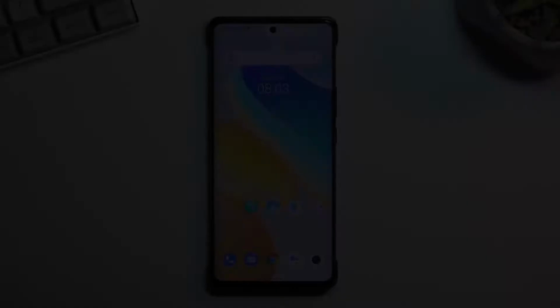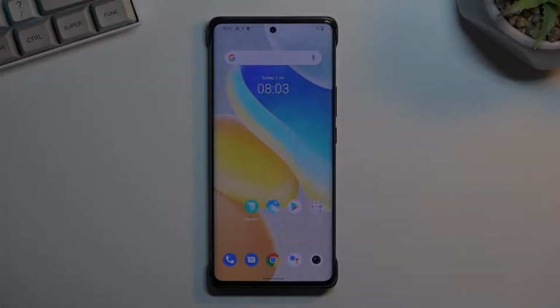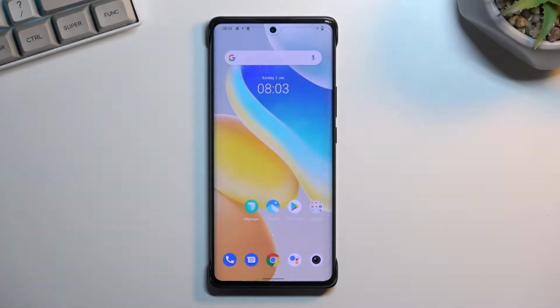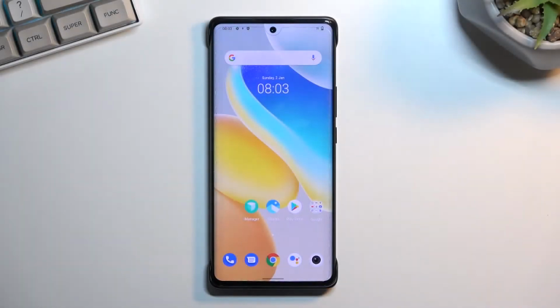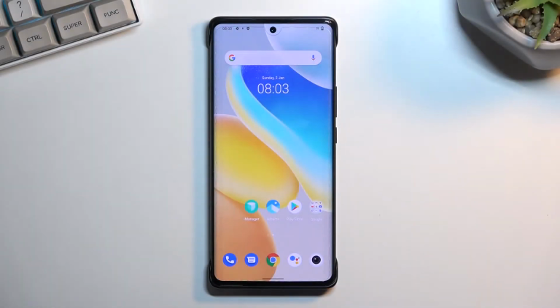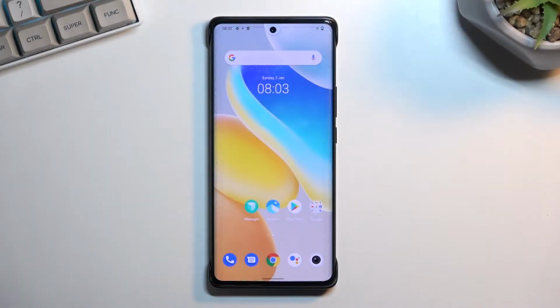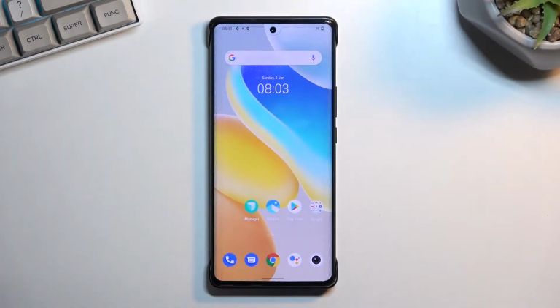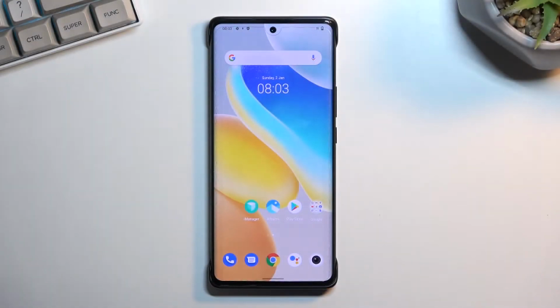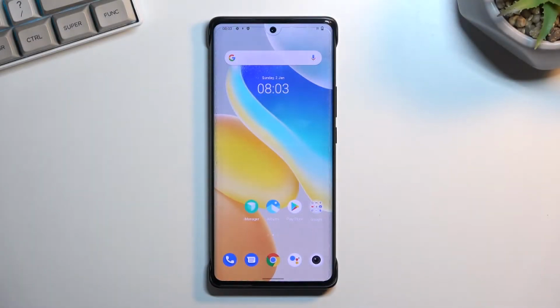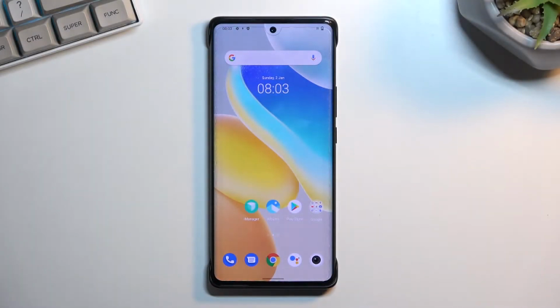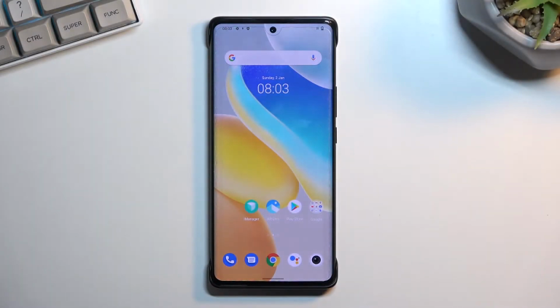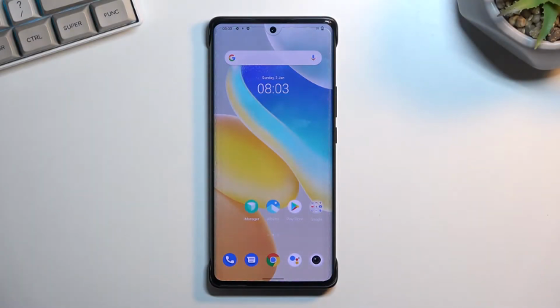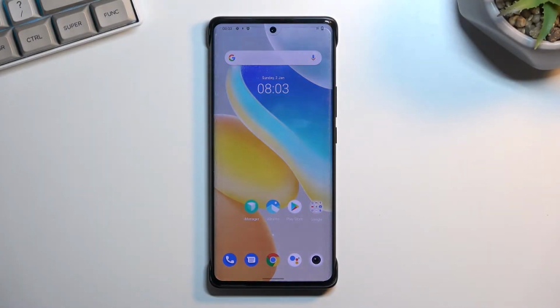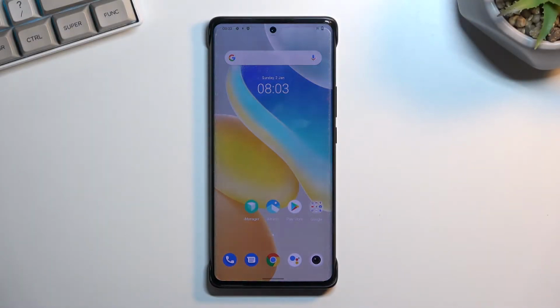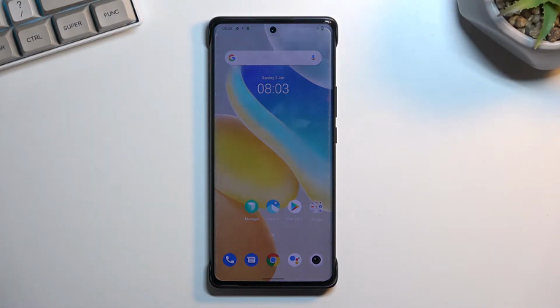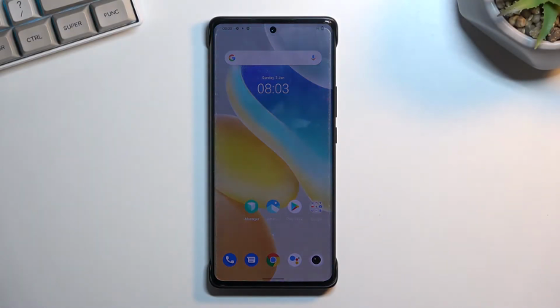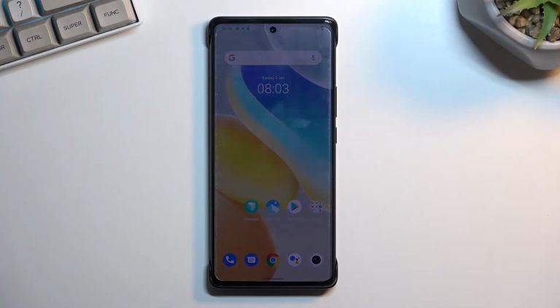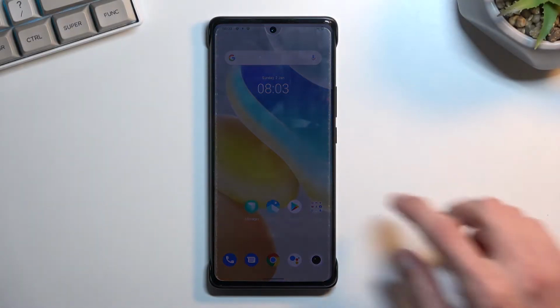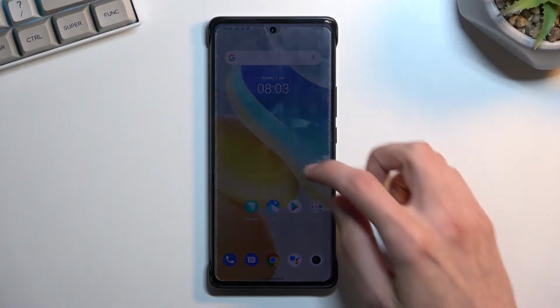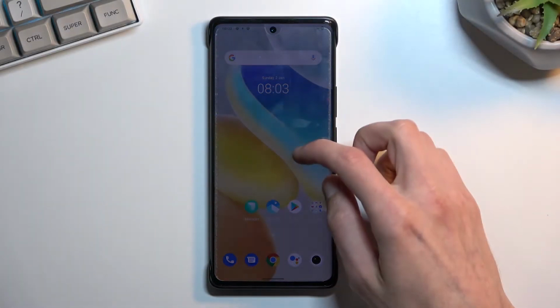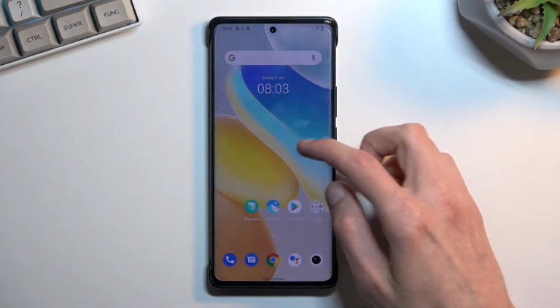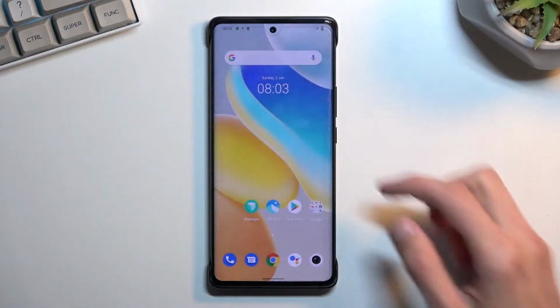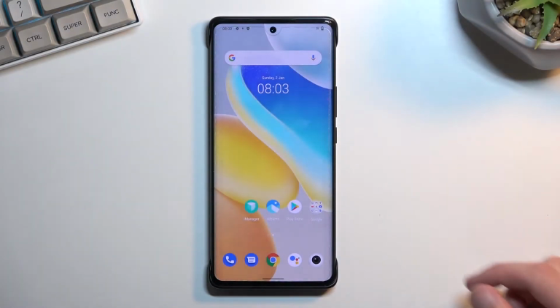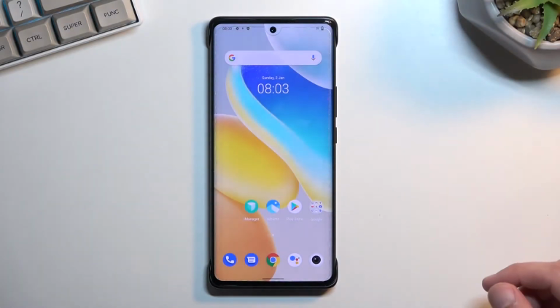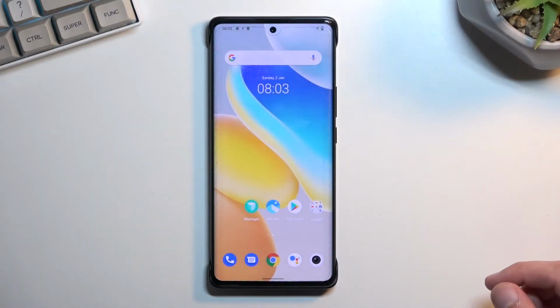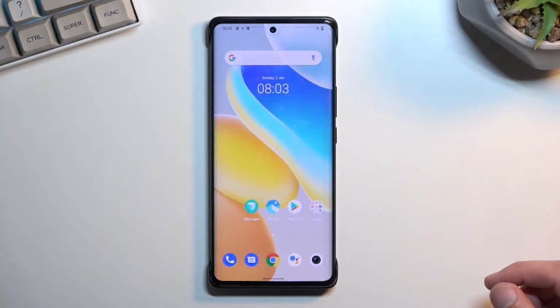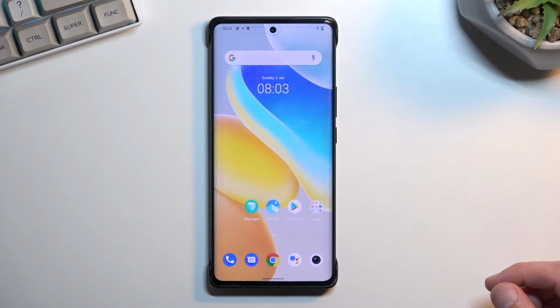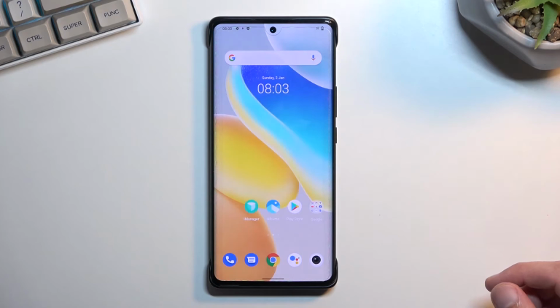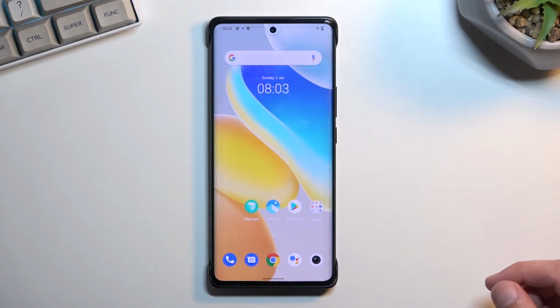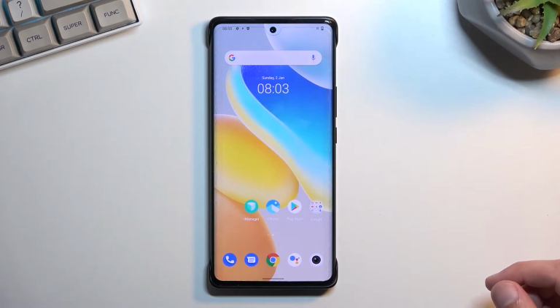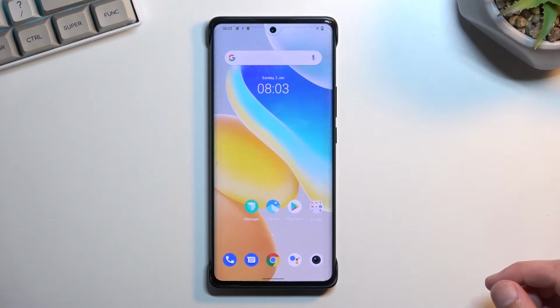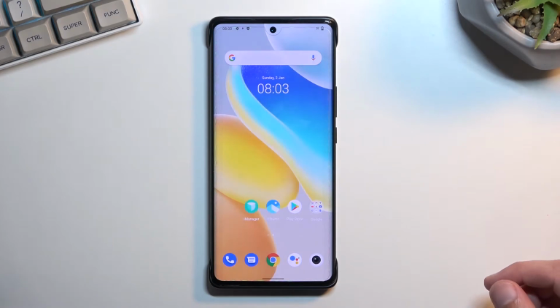Welcome. This is a Vivo X80 Pro, and today I will show you how we can boot this phone into fastboot mode.